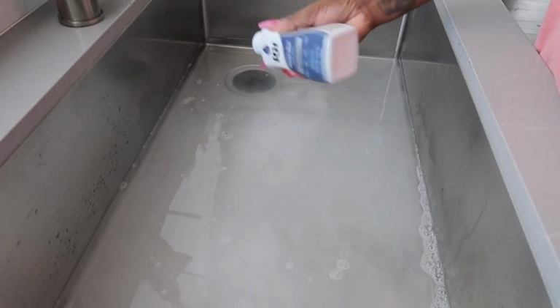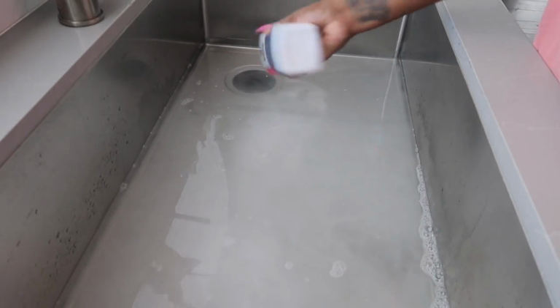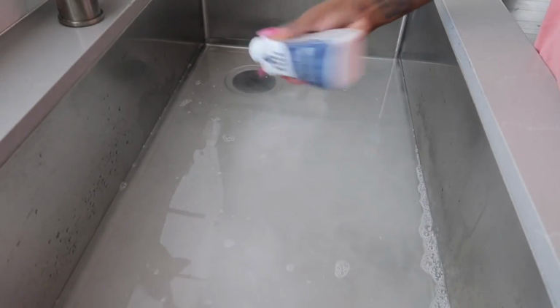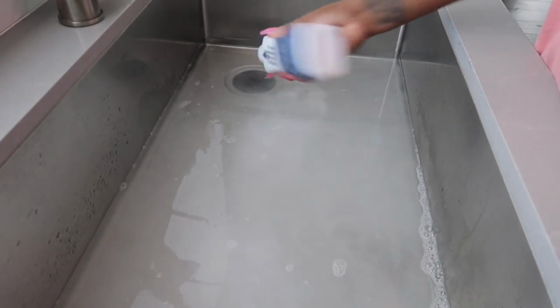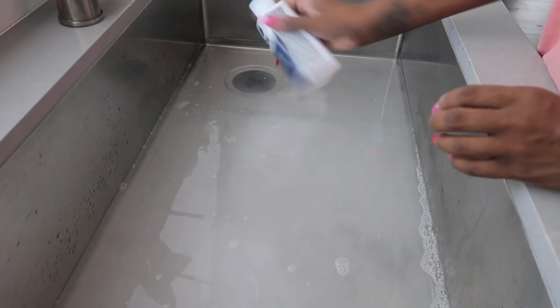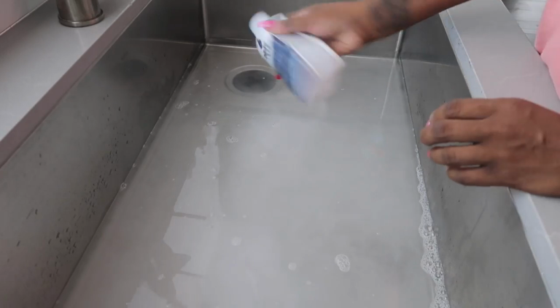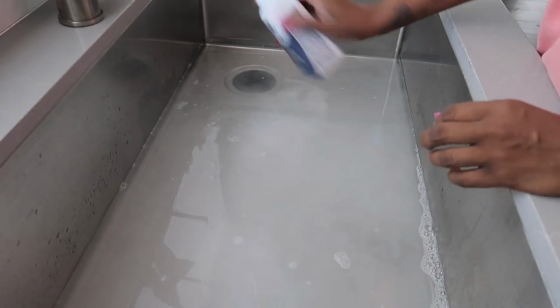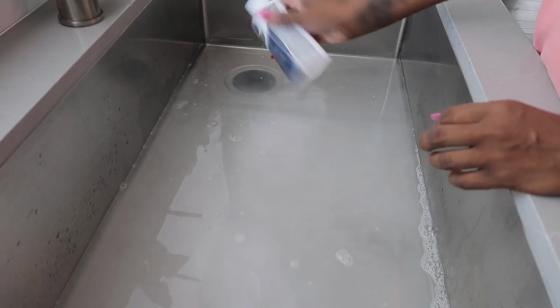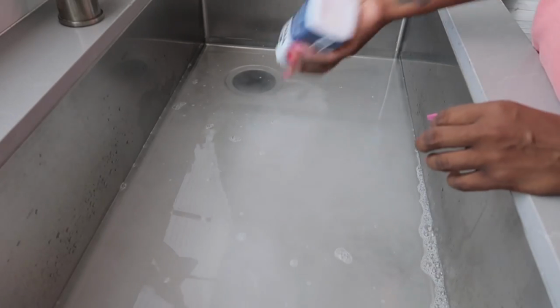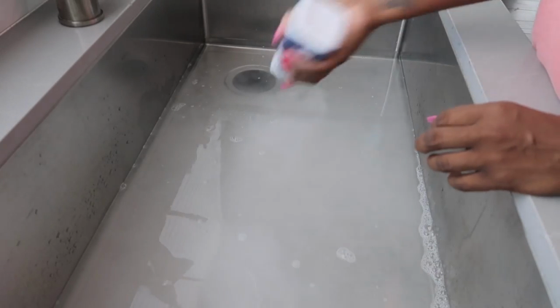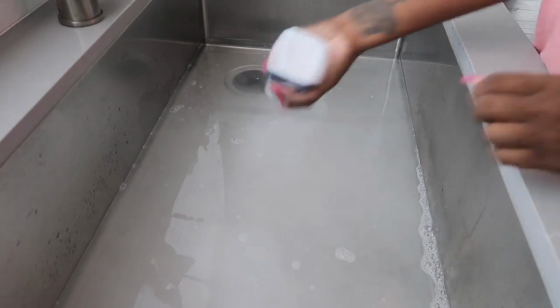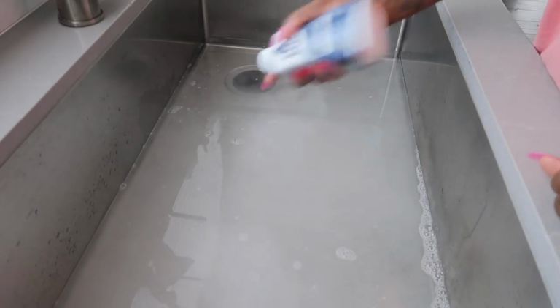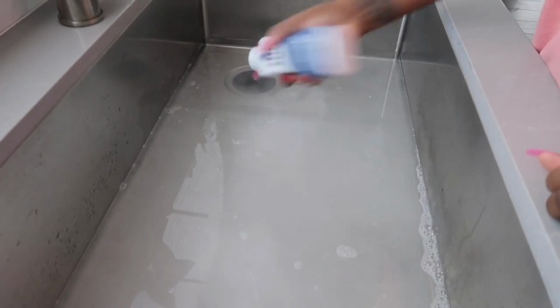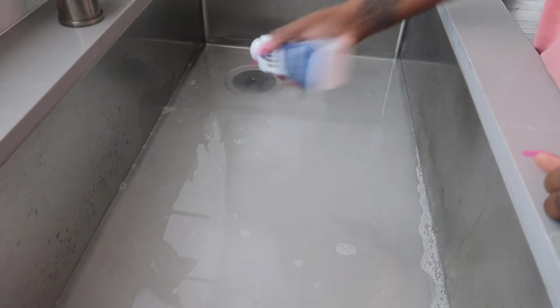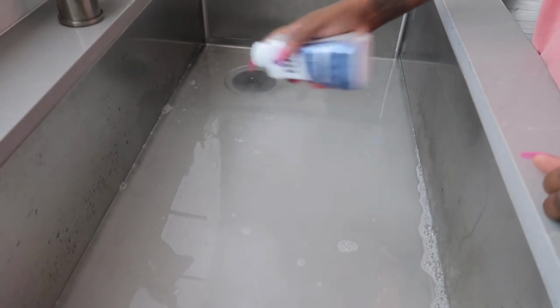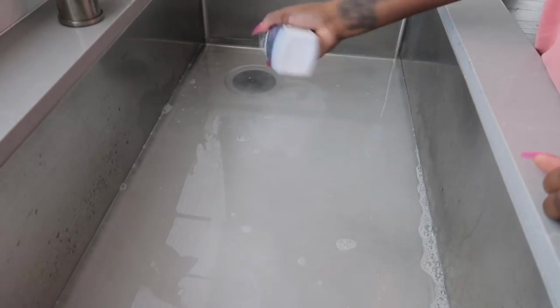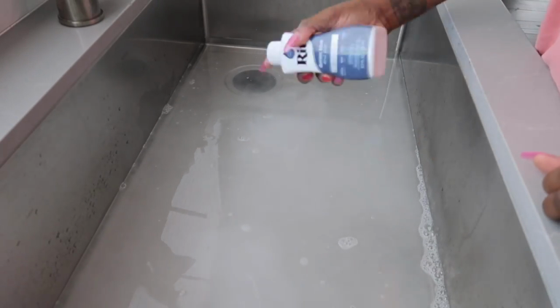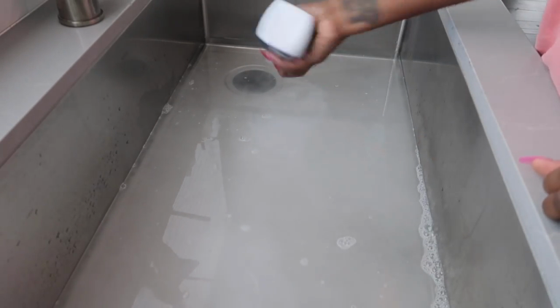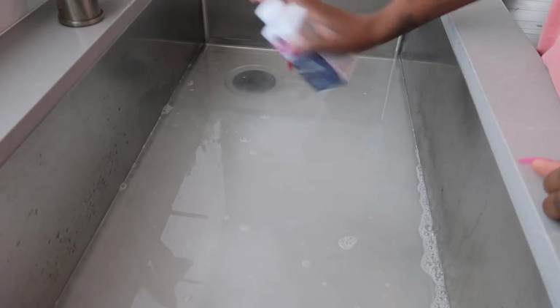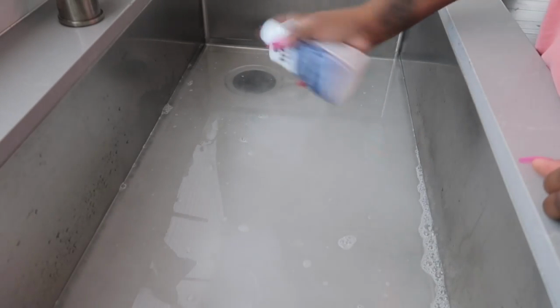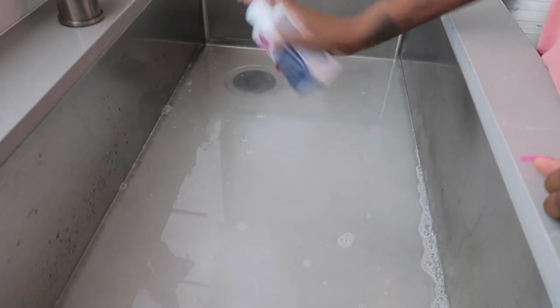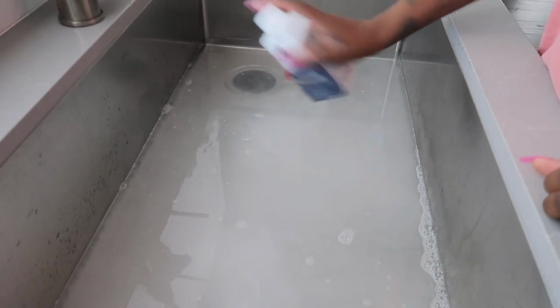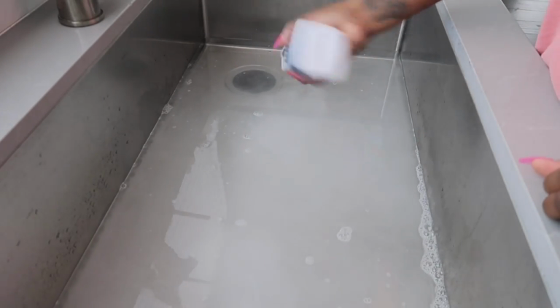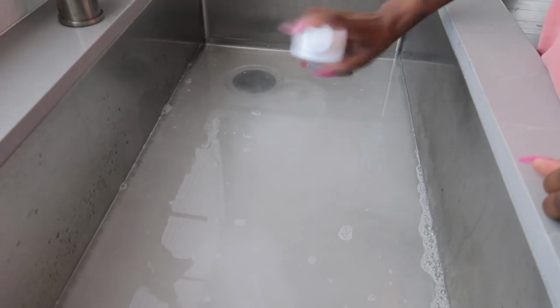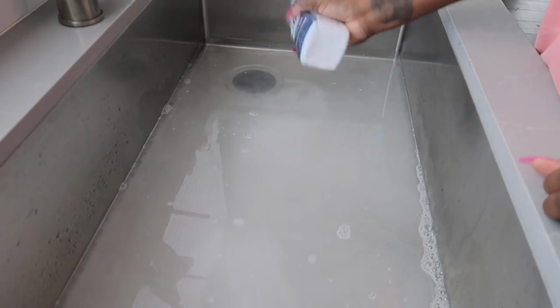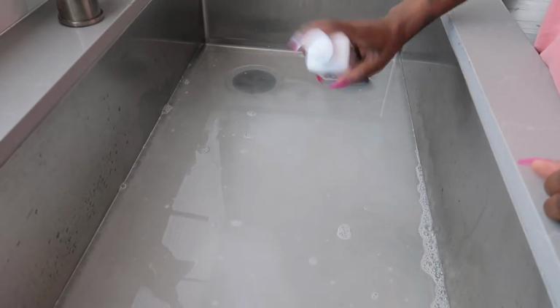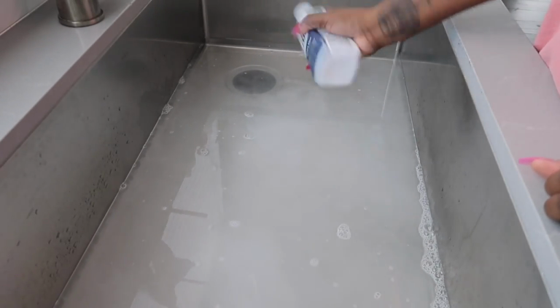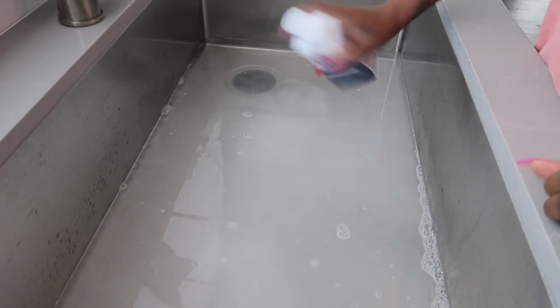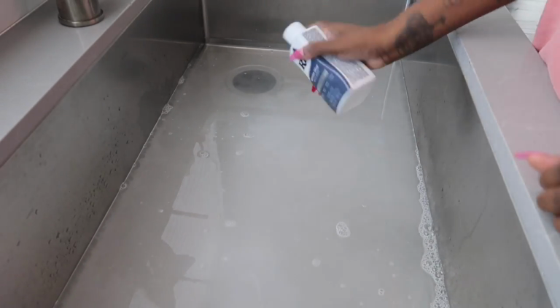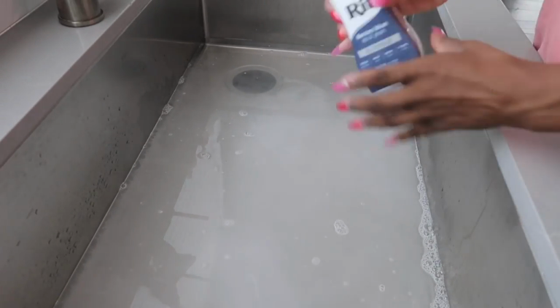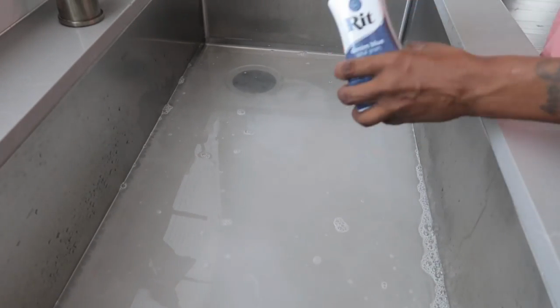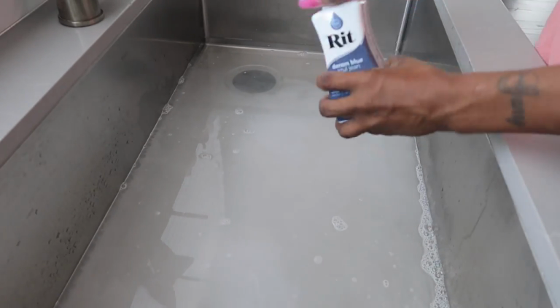Now it's time to add in the dye. You want to make sure that you shake it up very, very well, and I'm only going to add a half a bottle to the water.